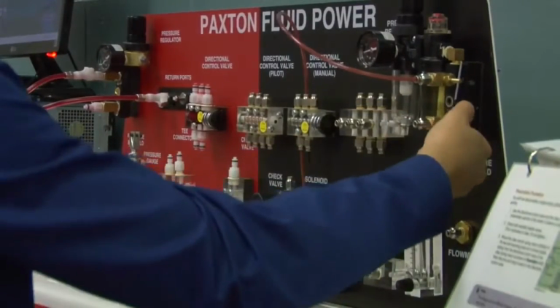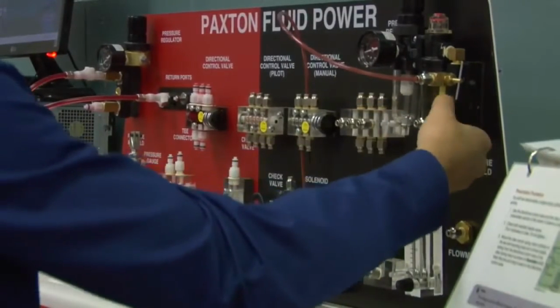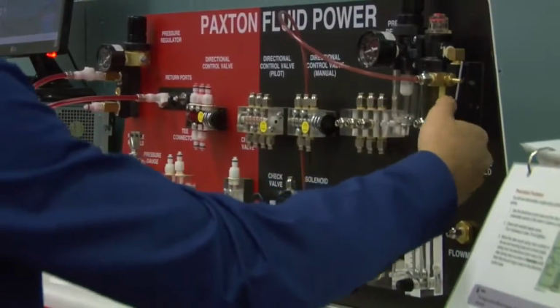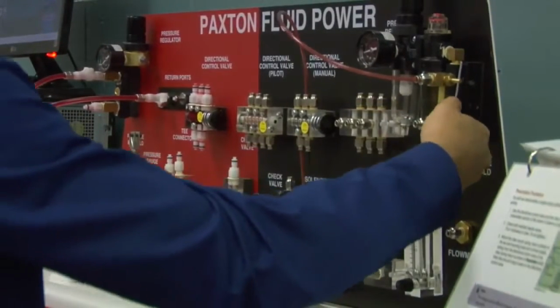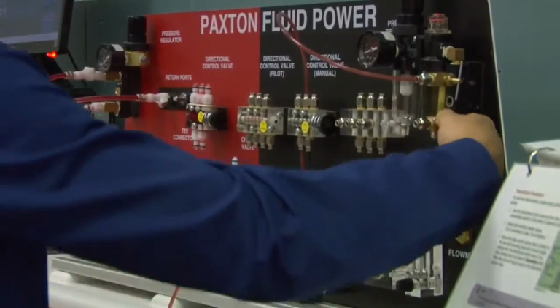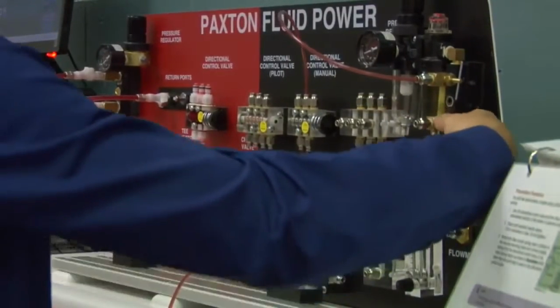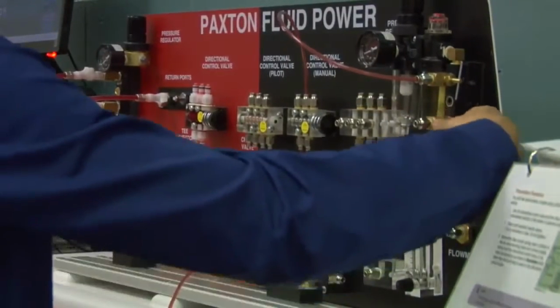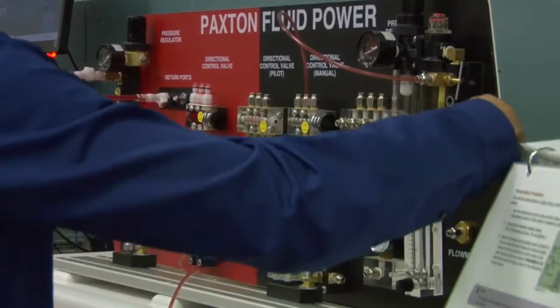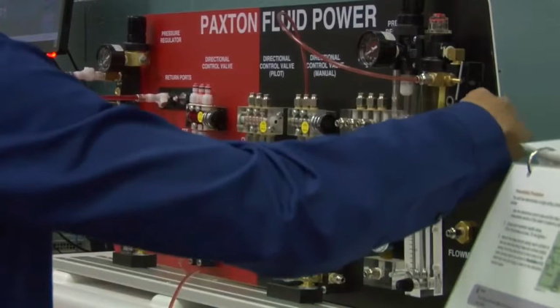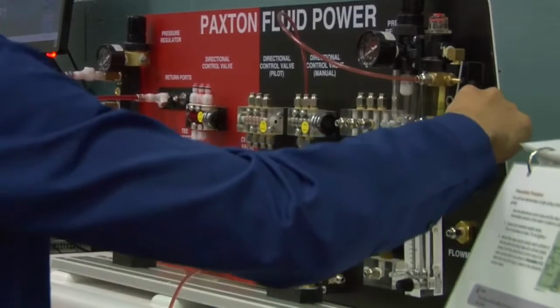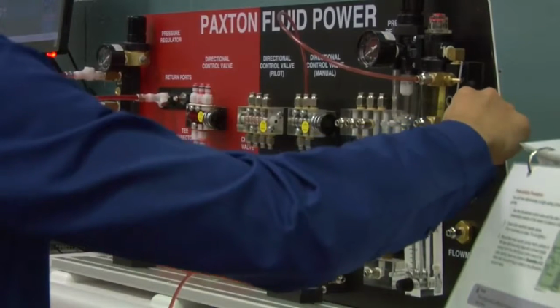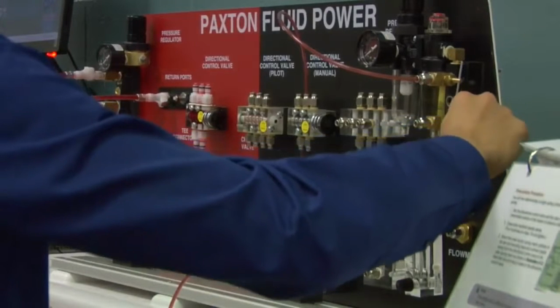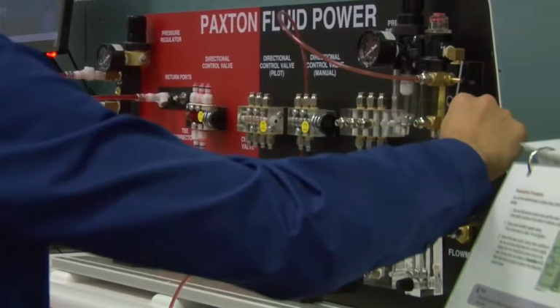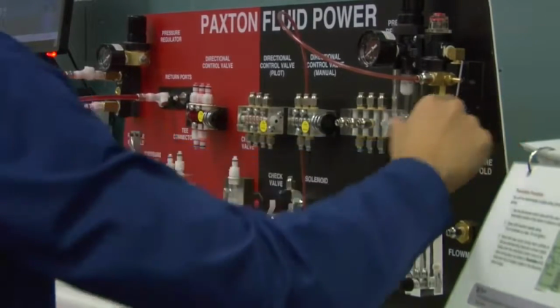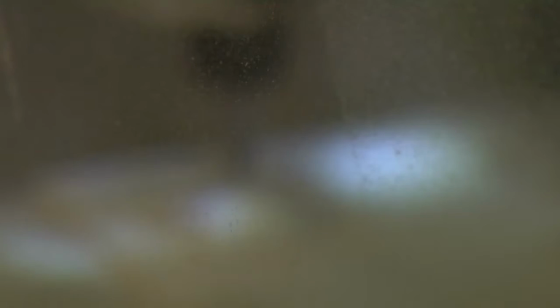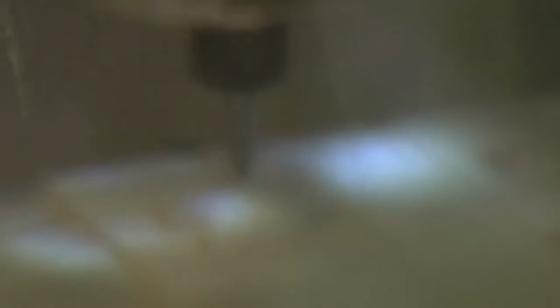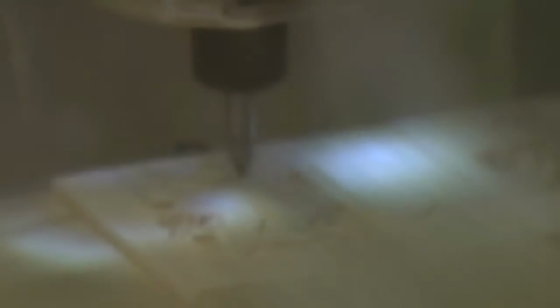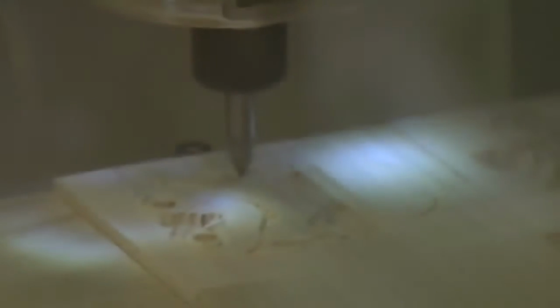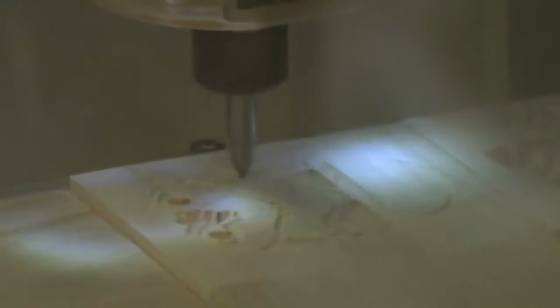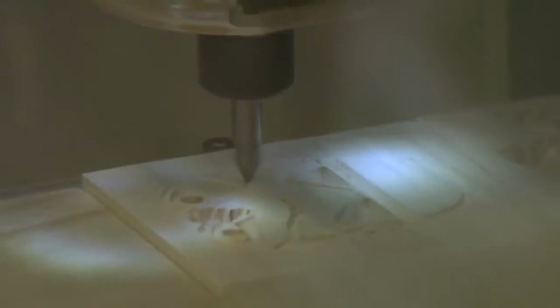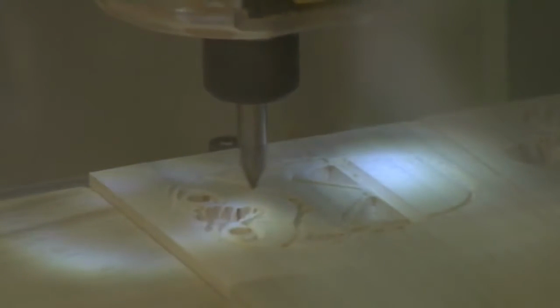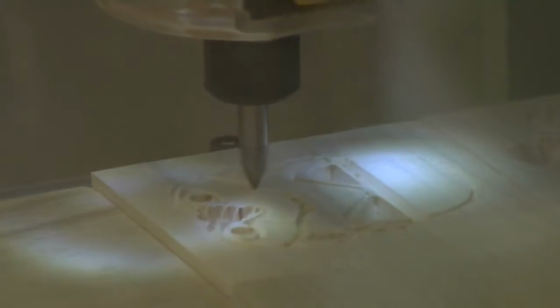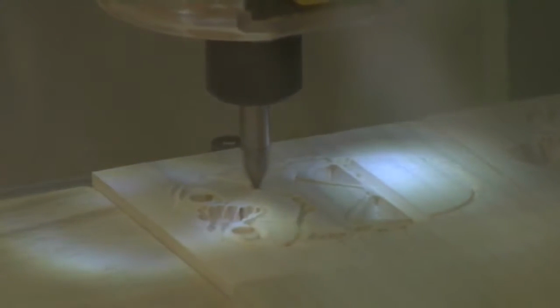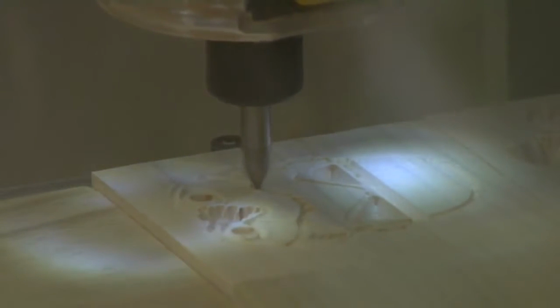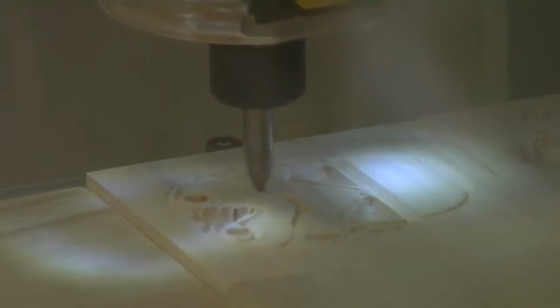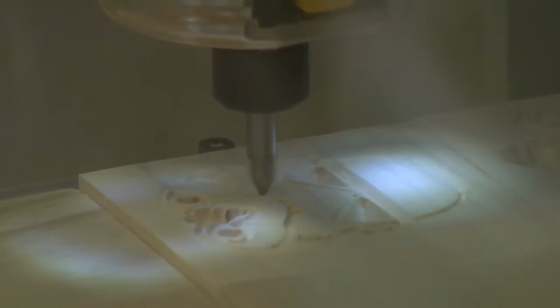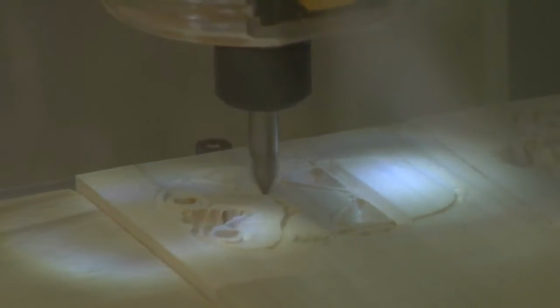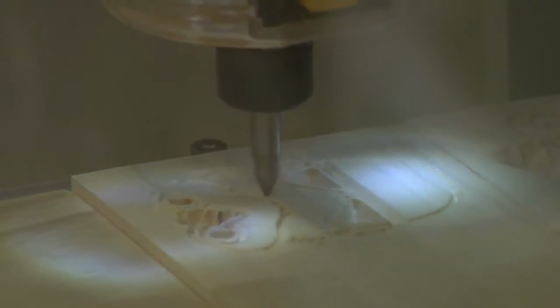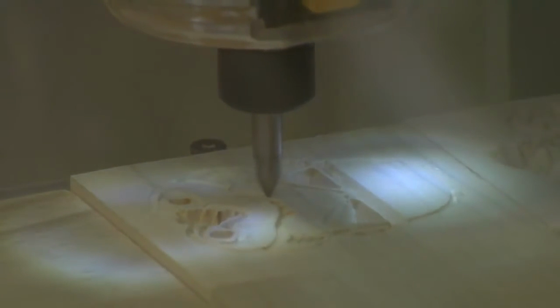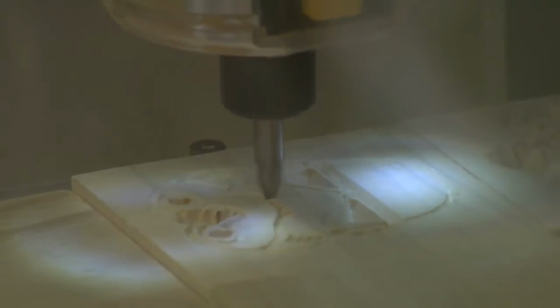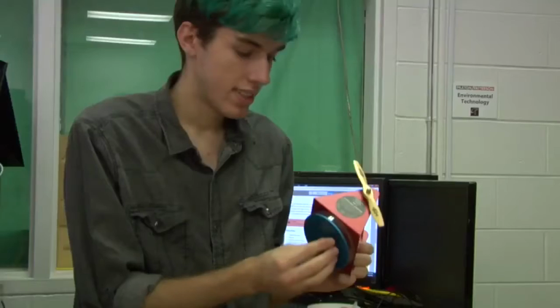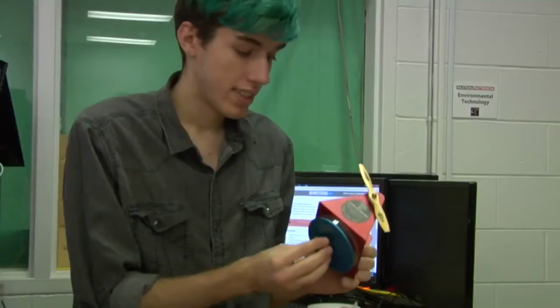Students in the STEM classes learn about architecture, construction technology, robotics and automation, as well as biotechnology.